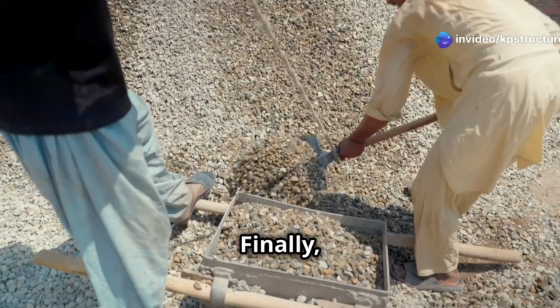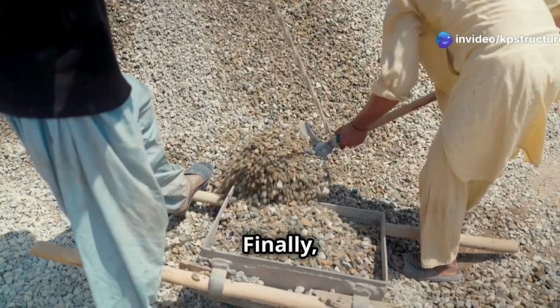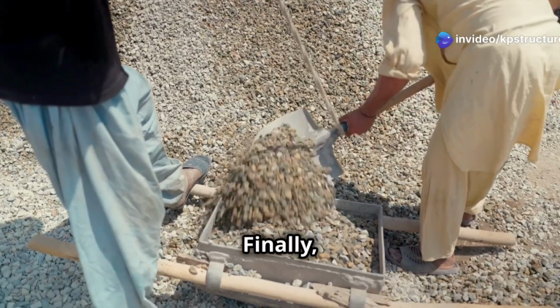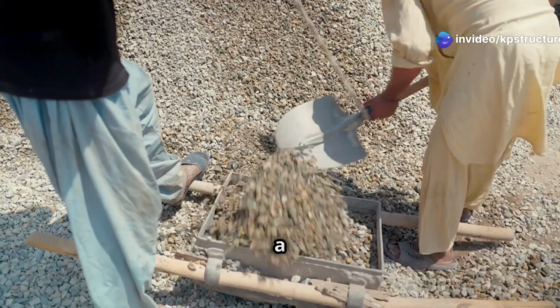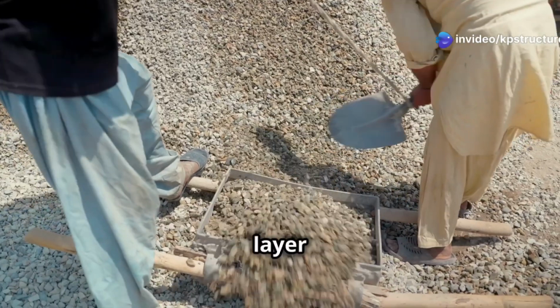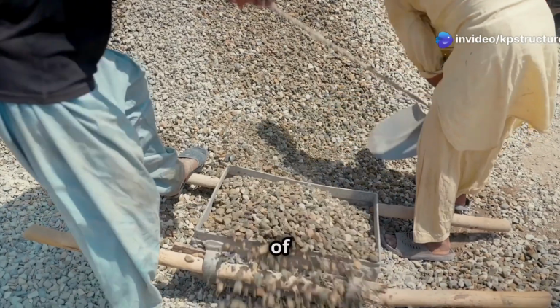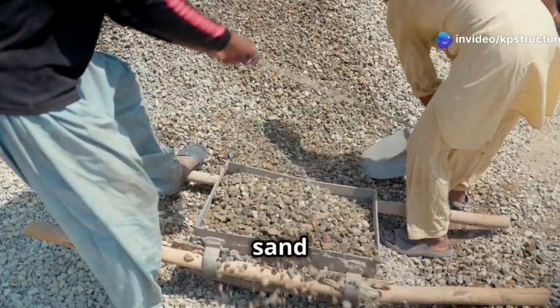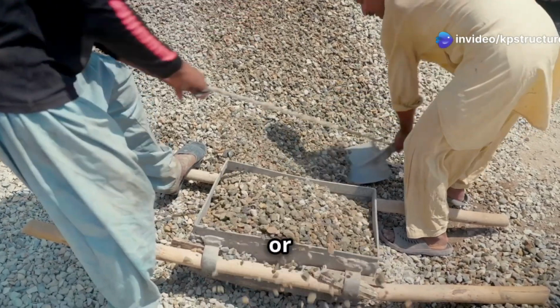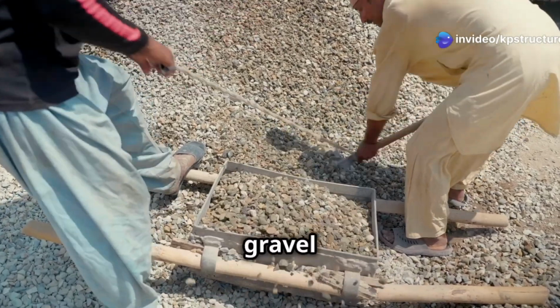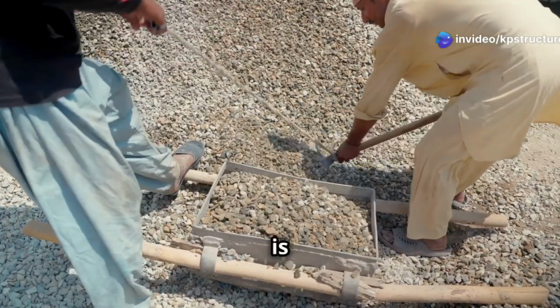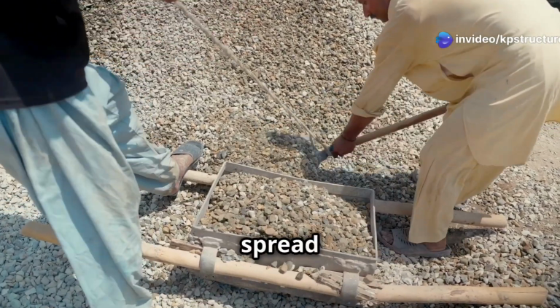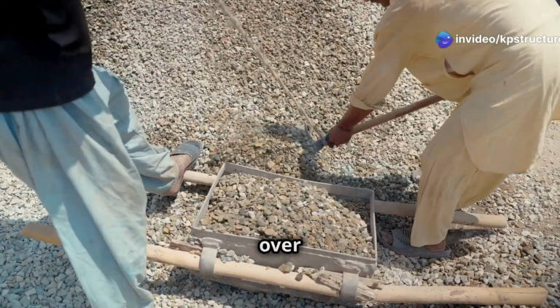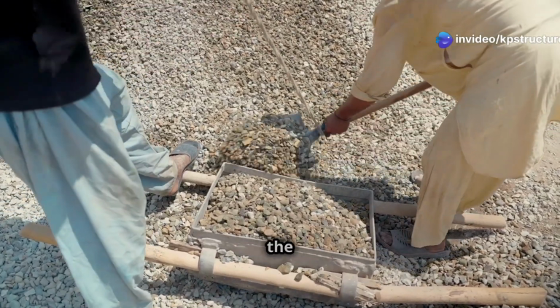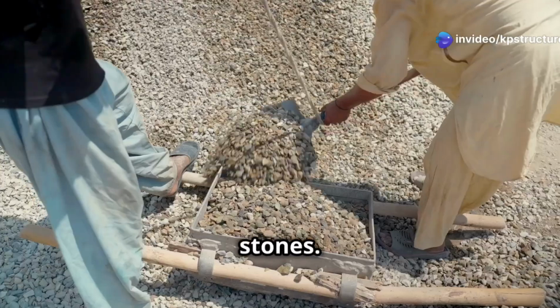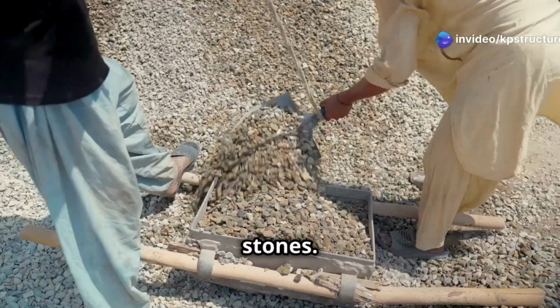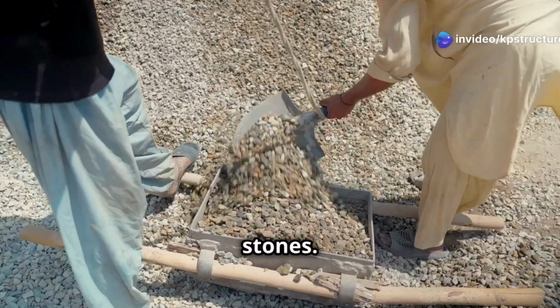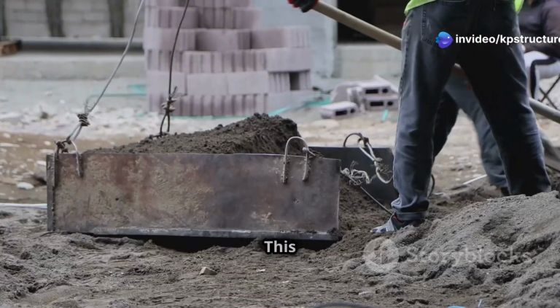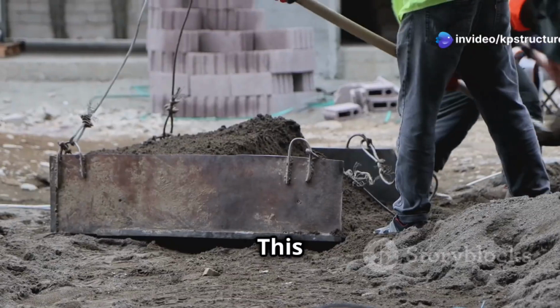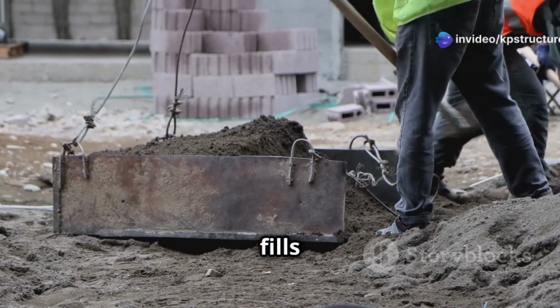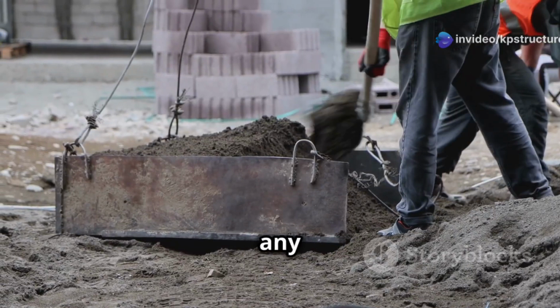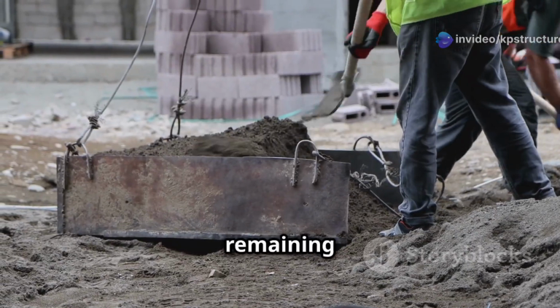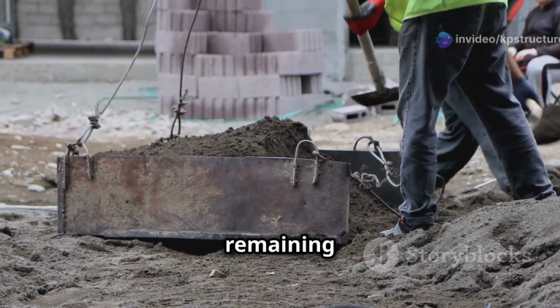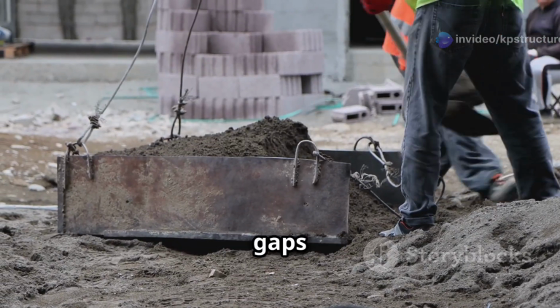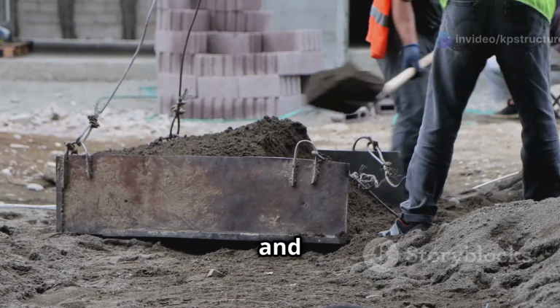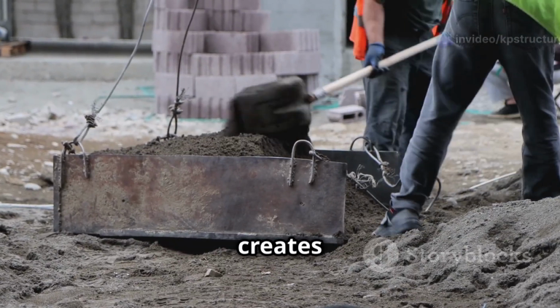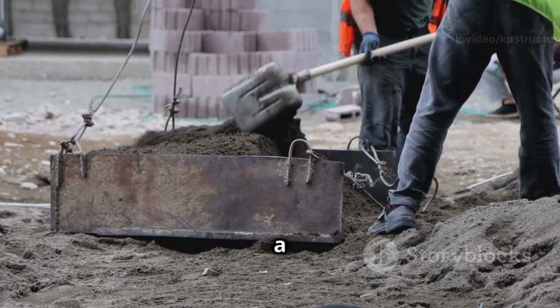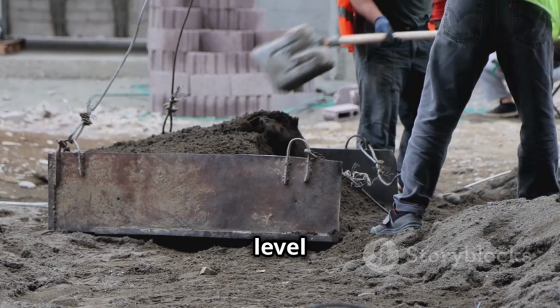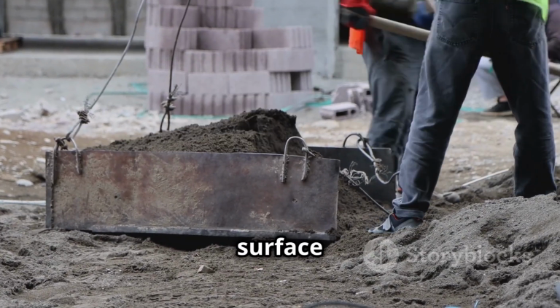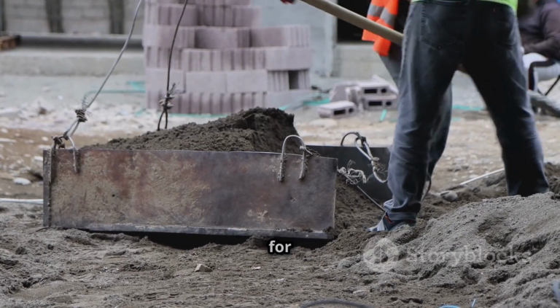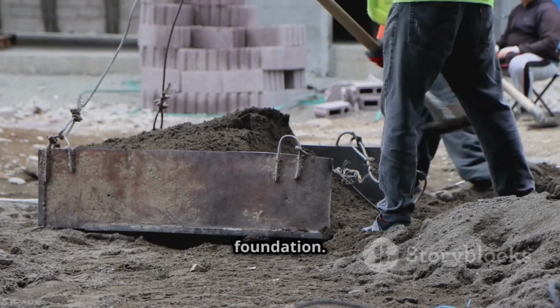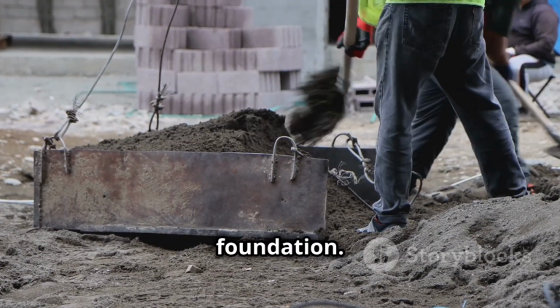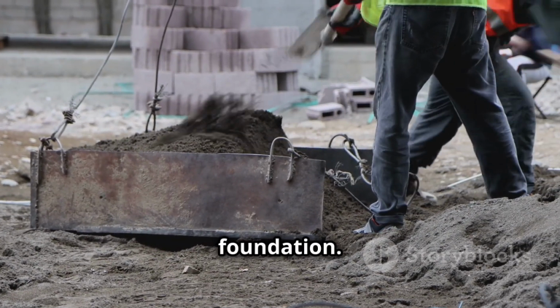Finally, a layer of sand or gravel is spread over the stones. This fills any remaining gaps and creates a level surface for the foundation.